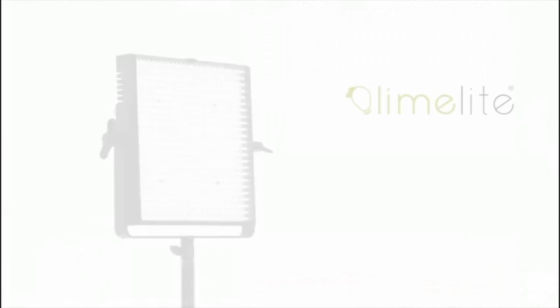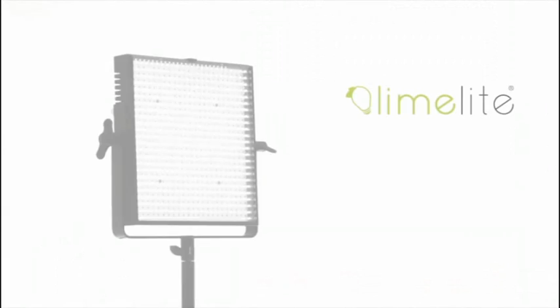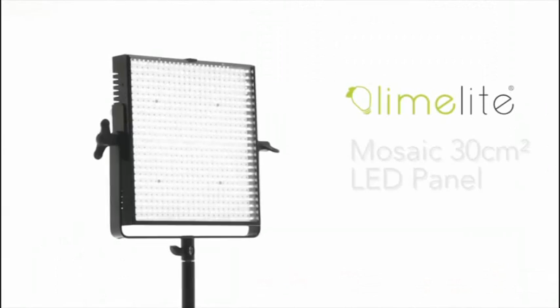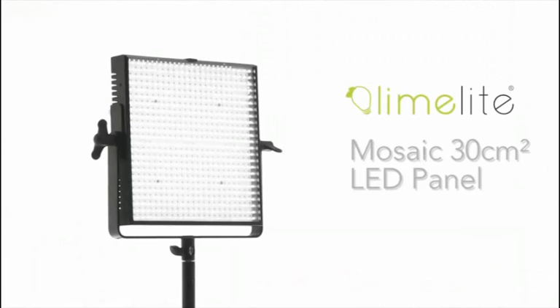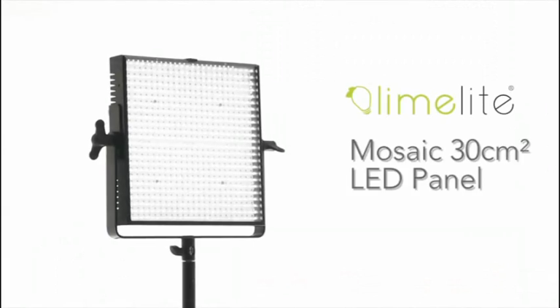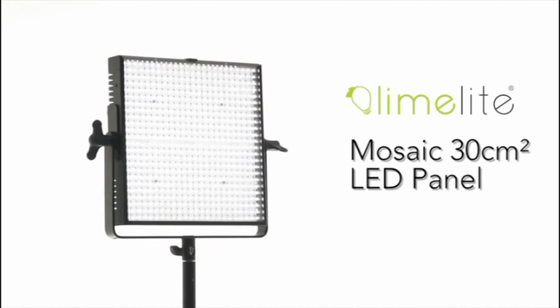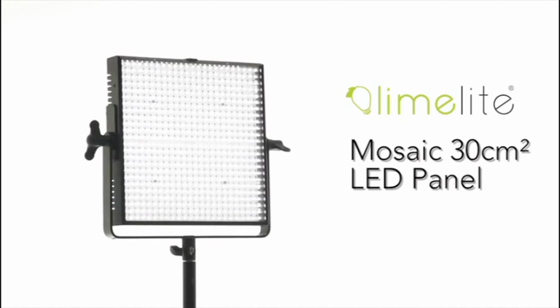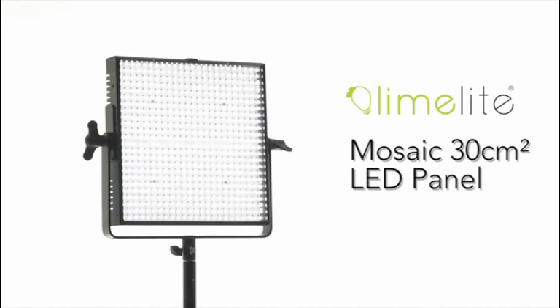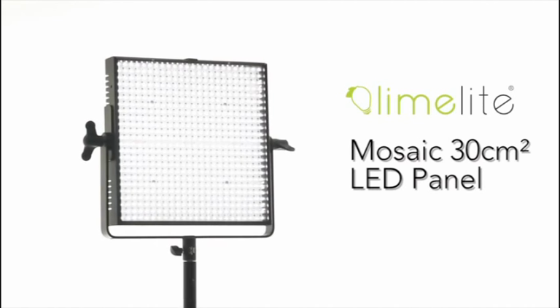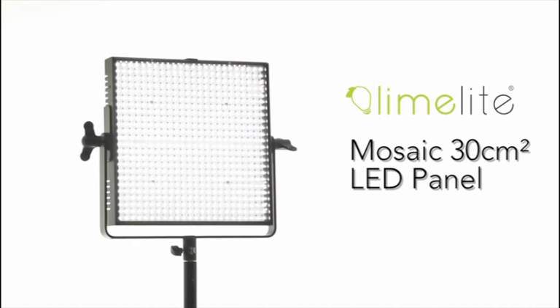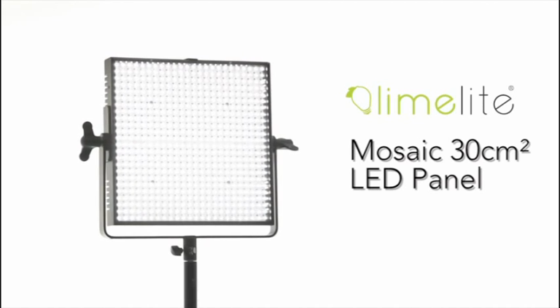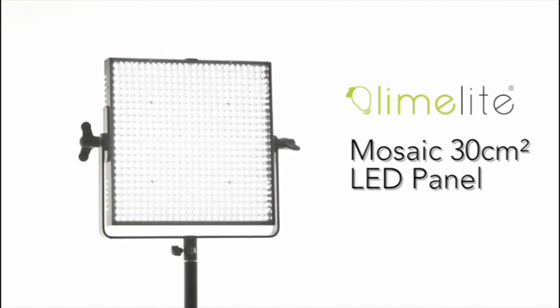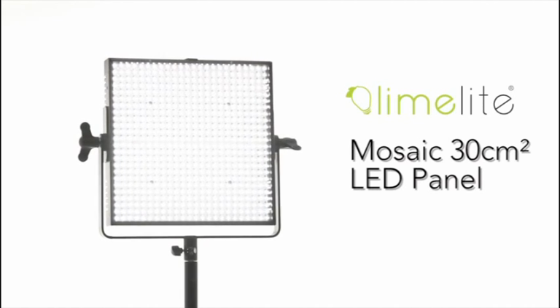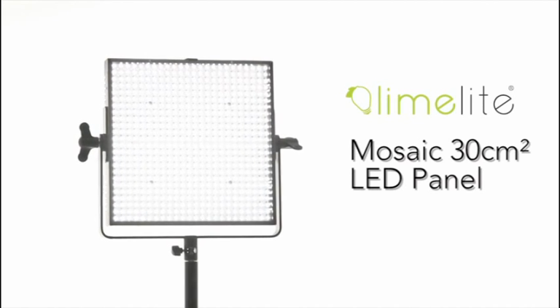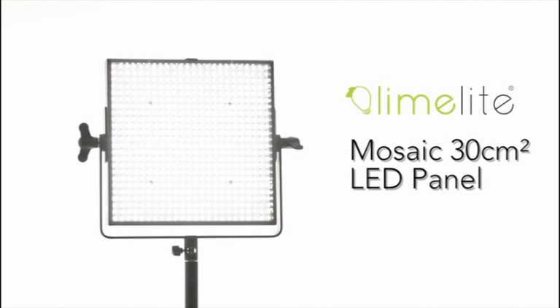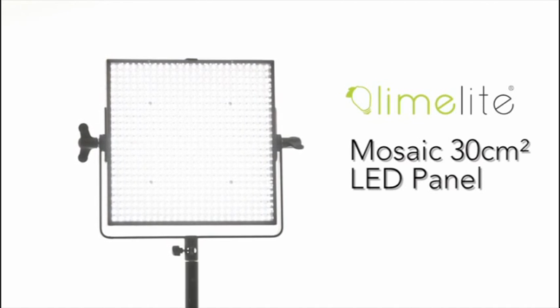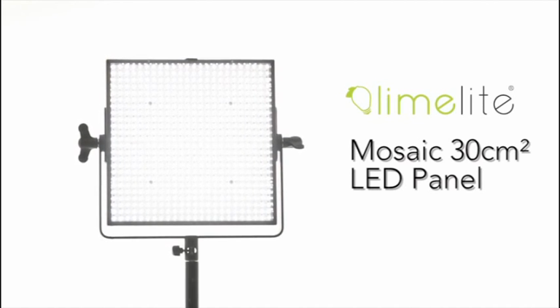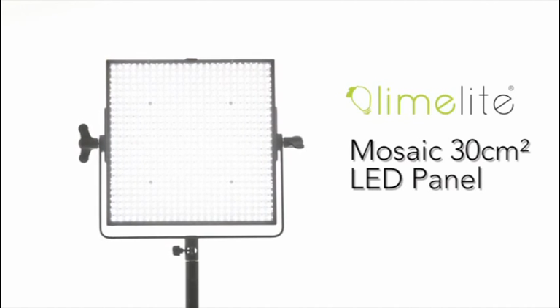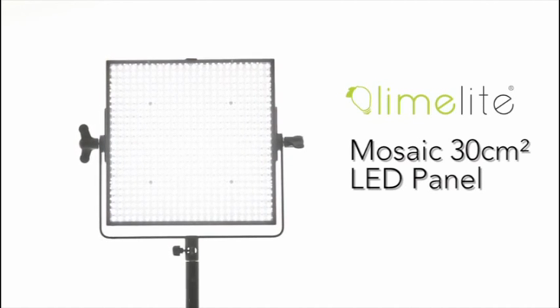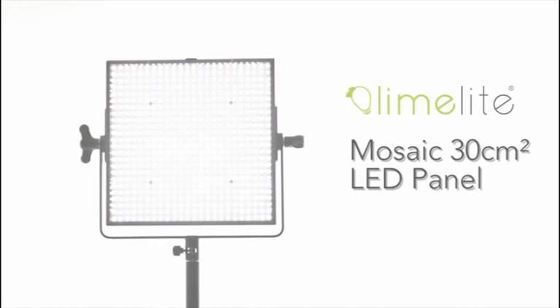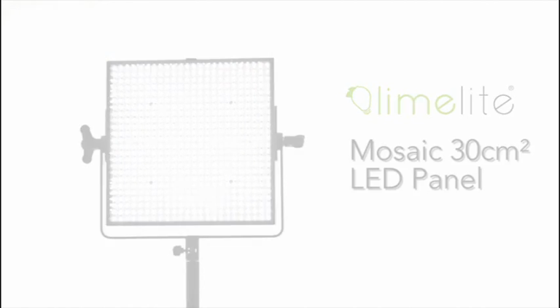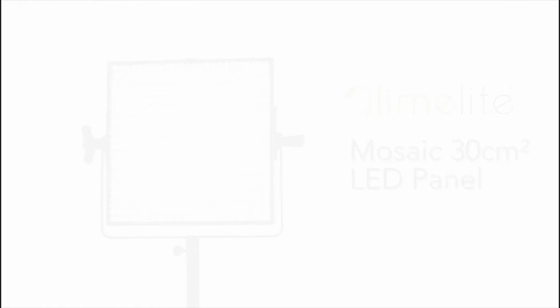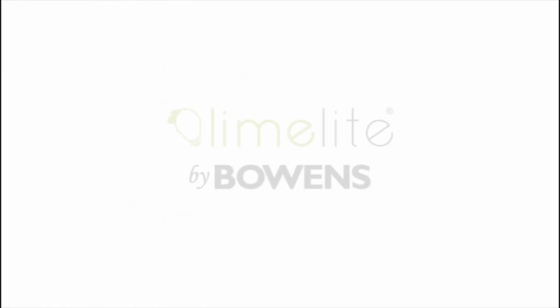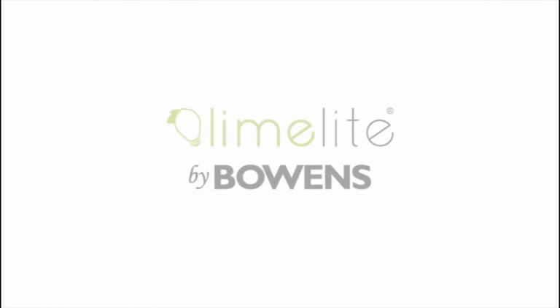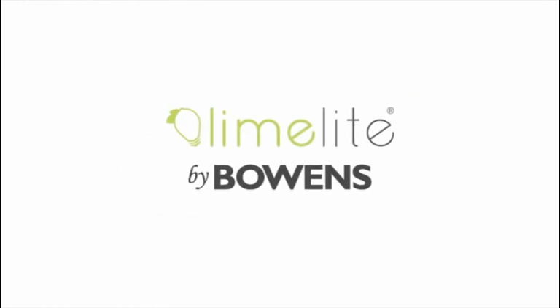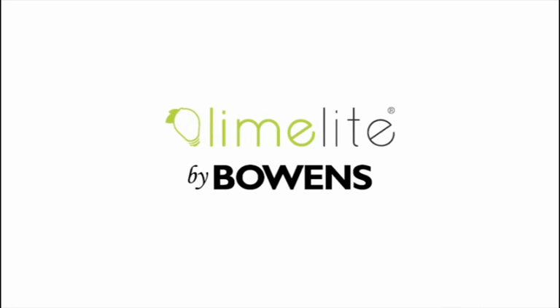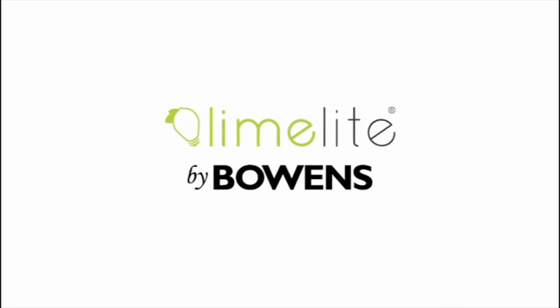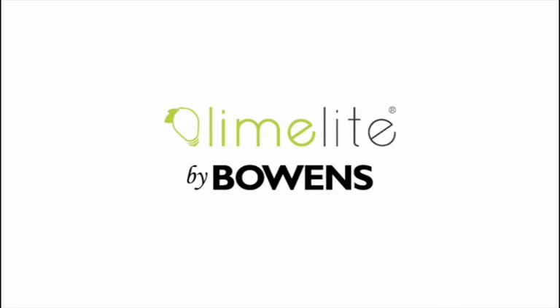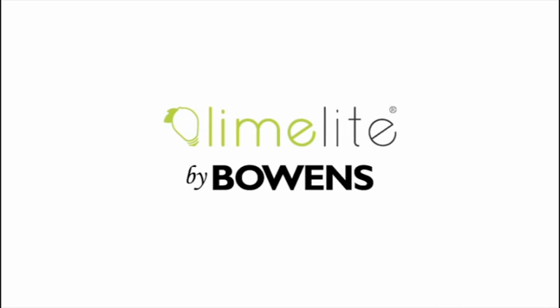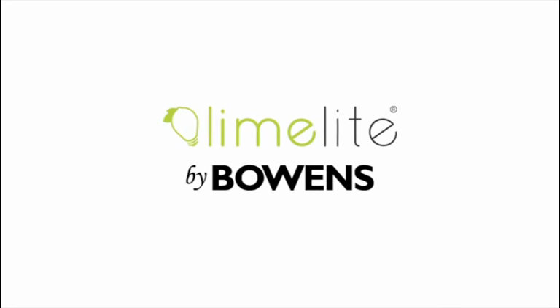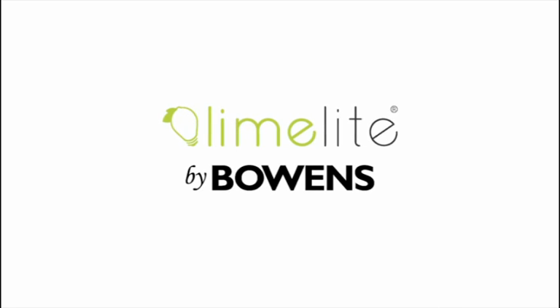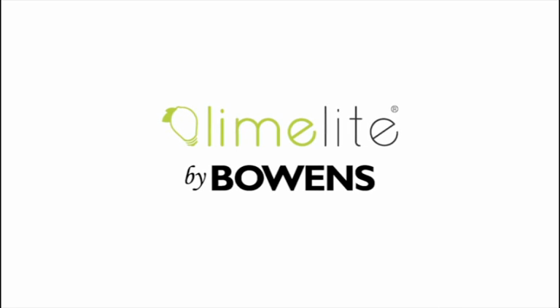Ideal for studio, wedding, product and location applications. Limelight, by Bowens.